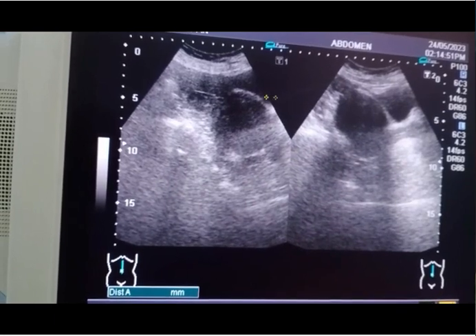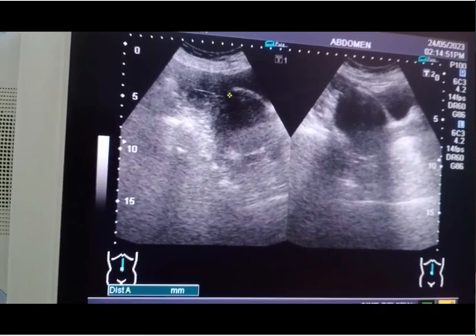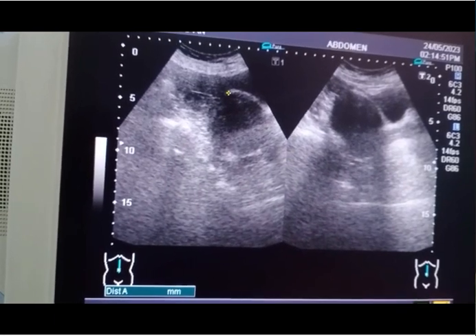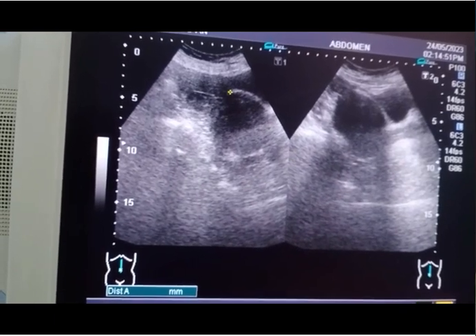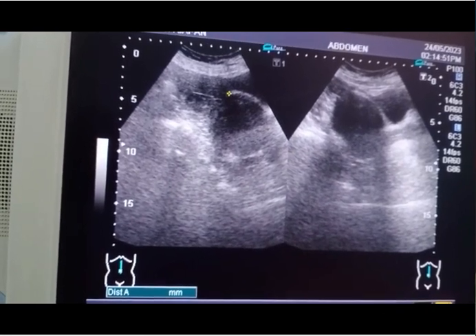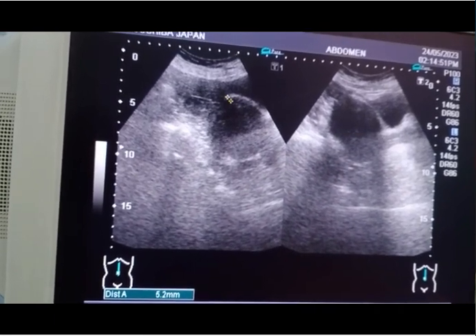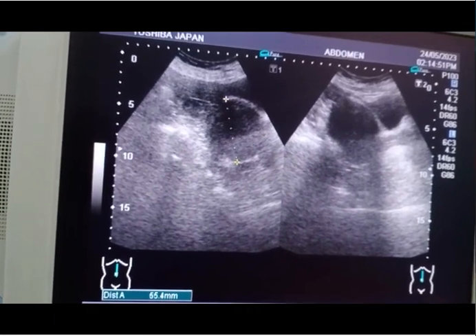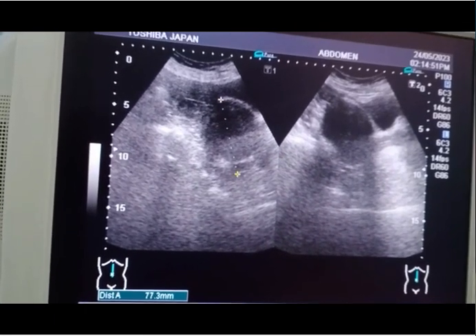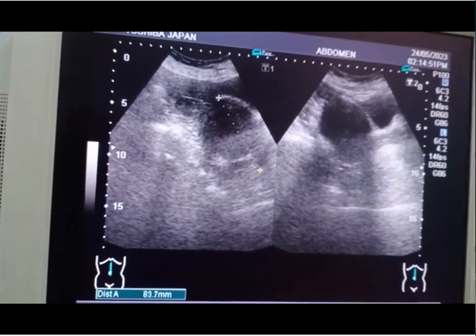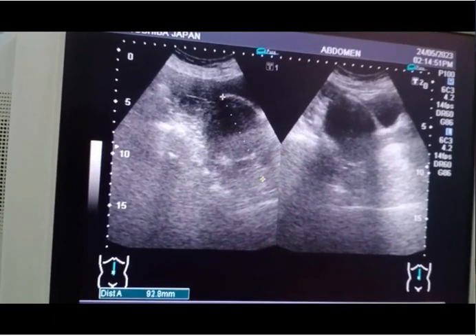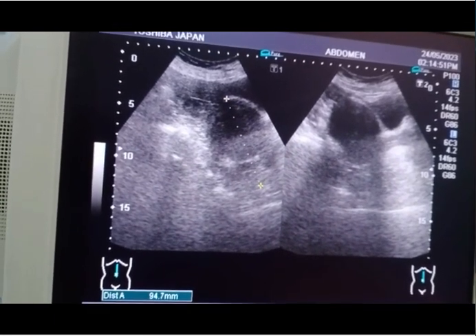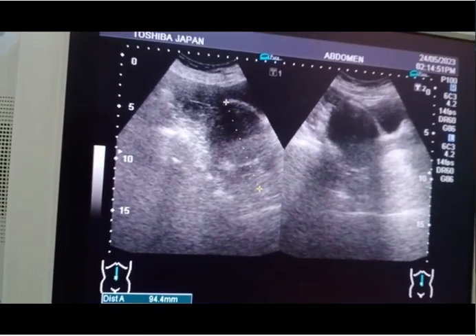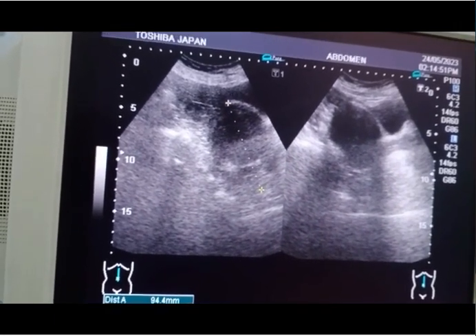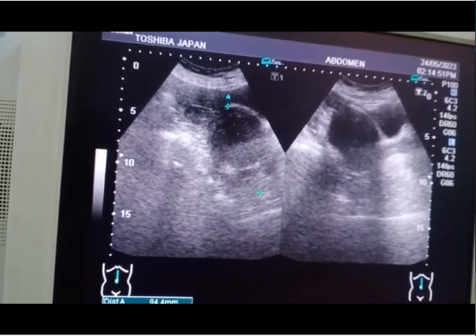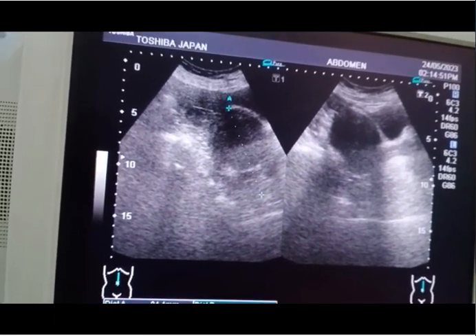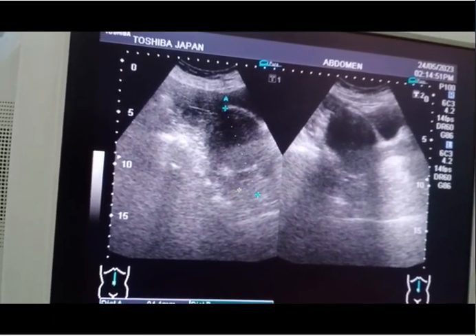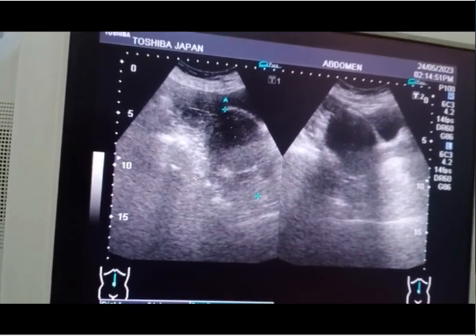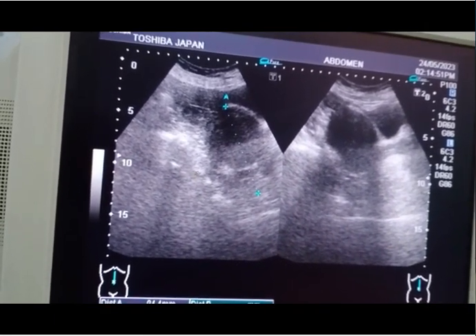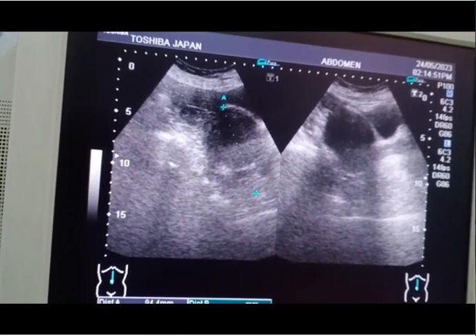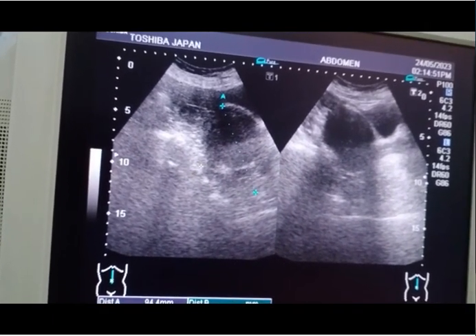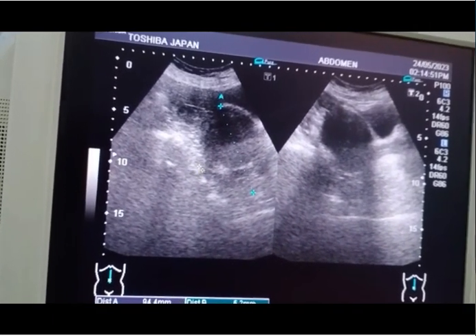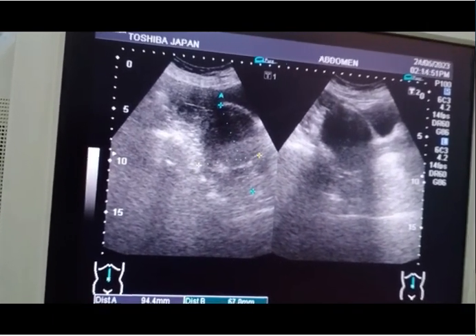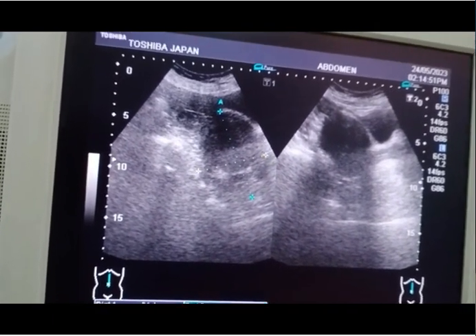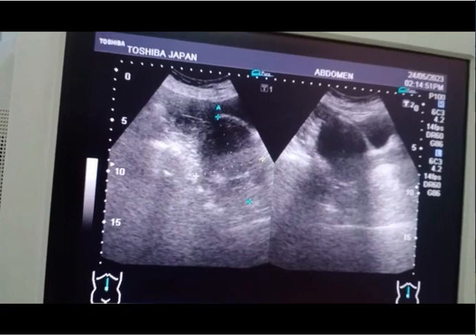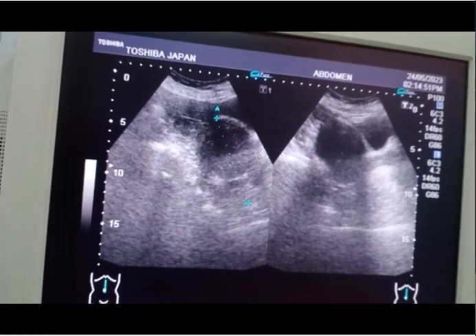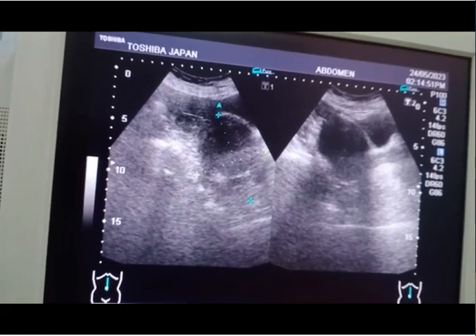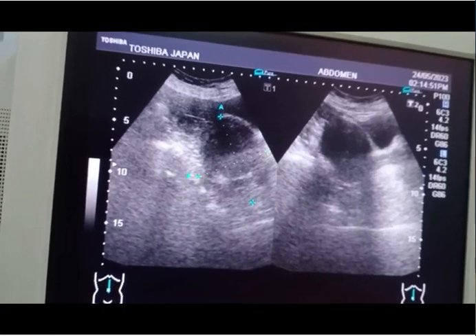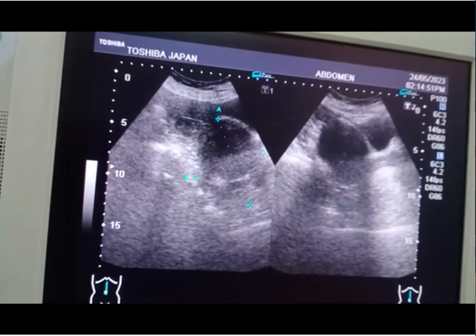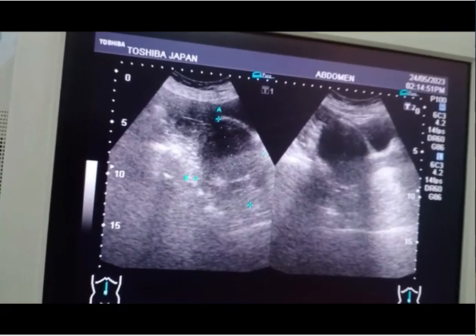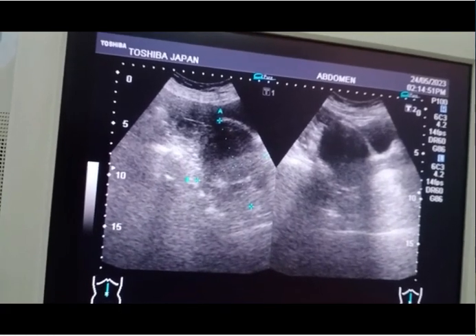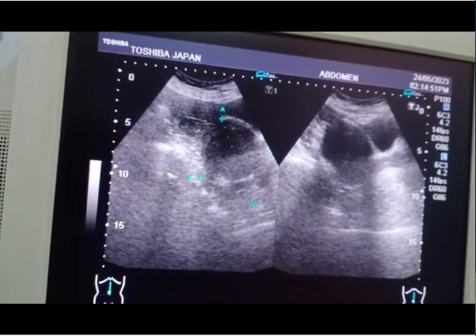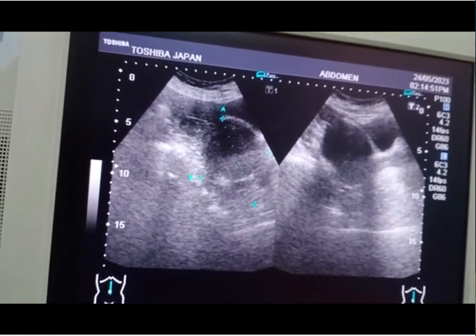The patient presents with bleeding and pain in the lower abdomen for the last six months. There is no weight loss and no fever.